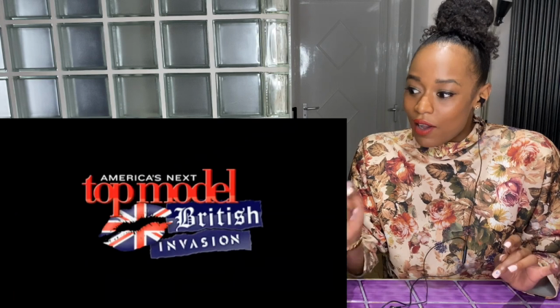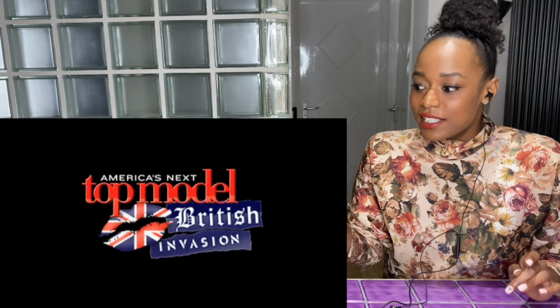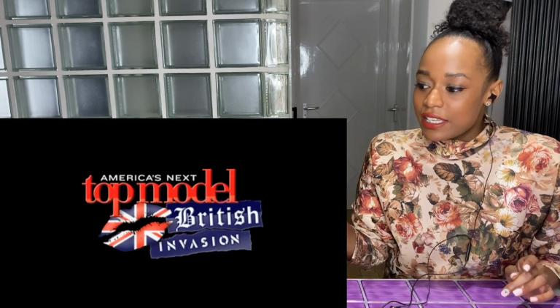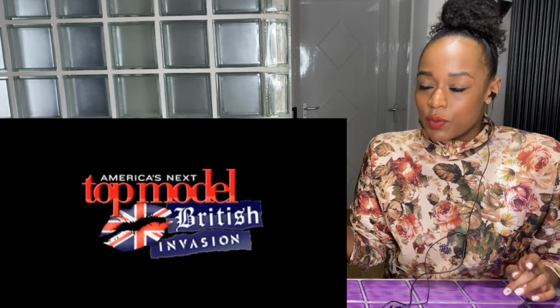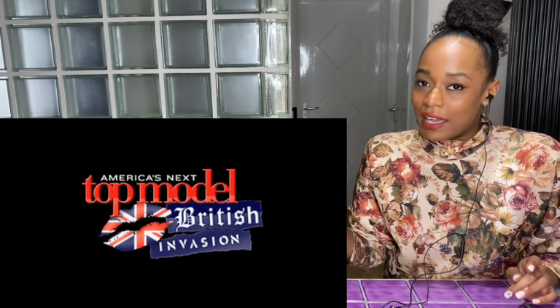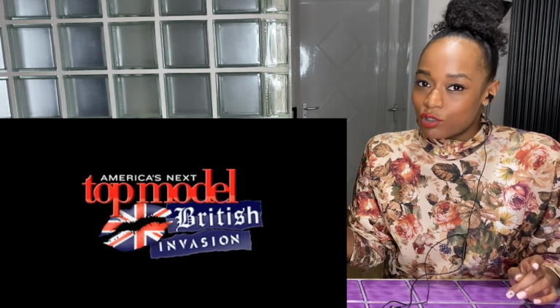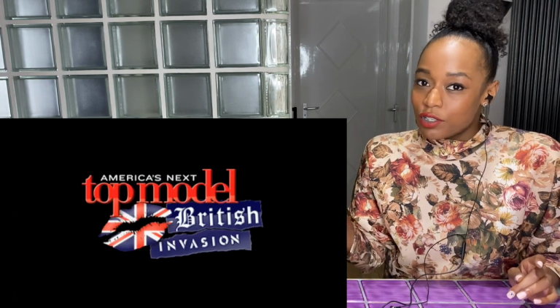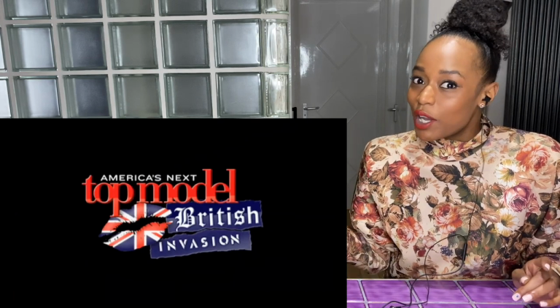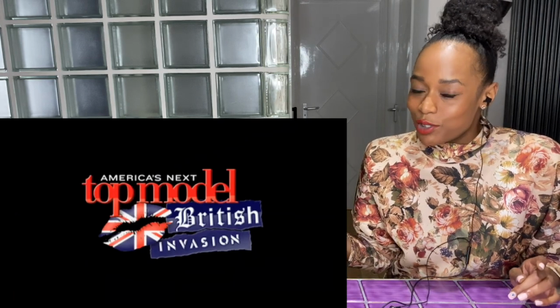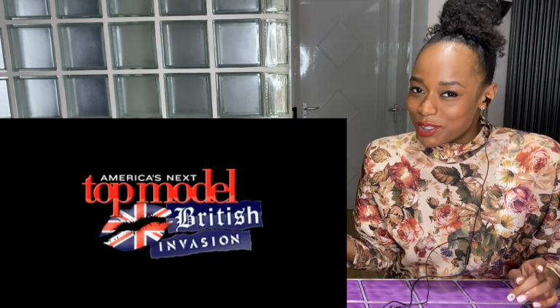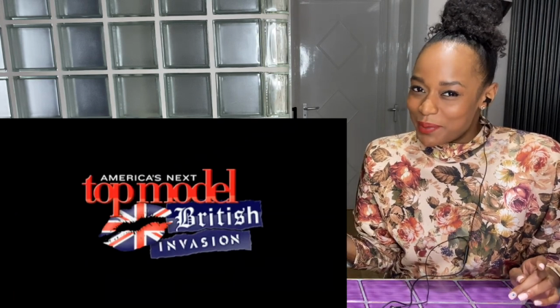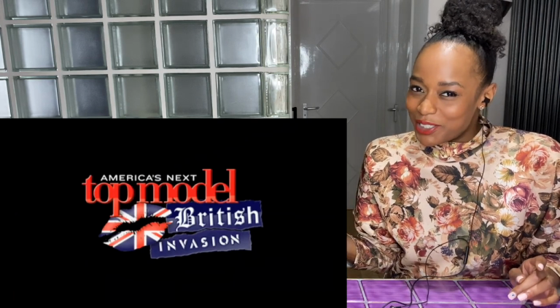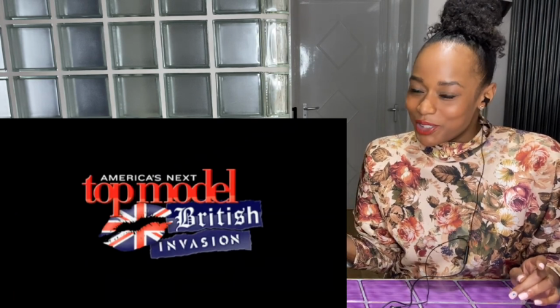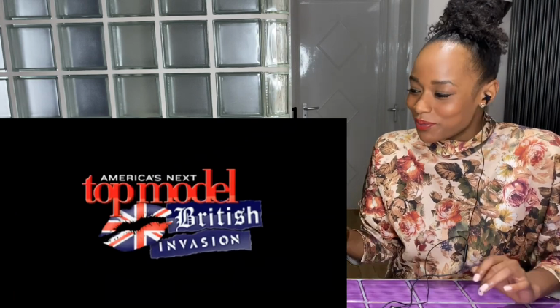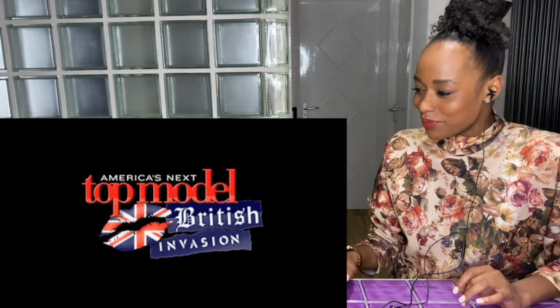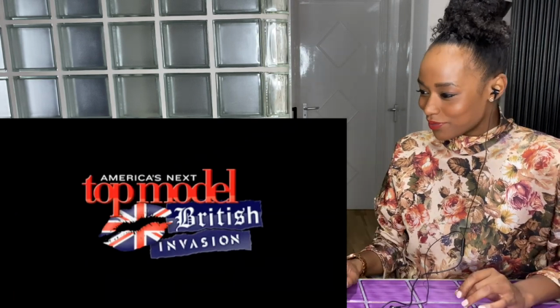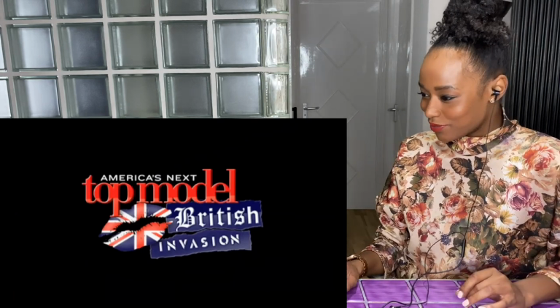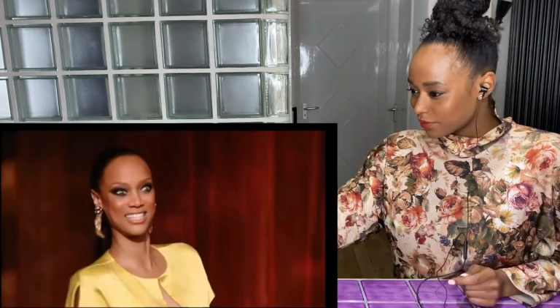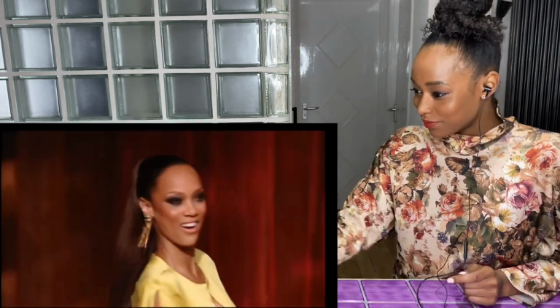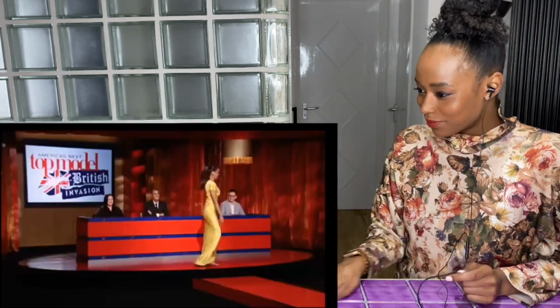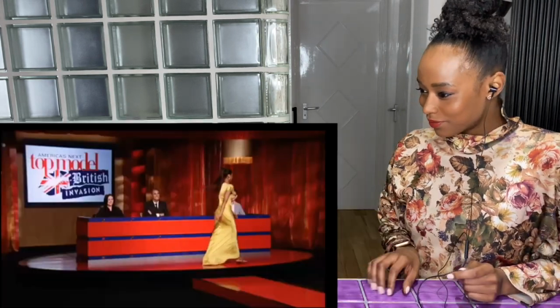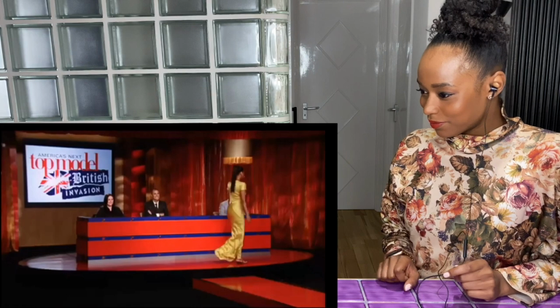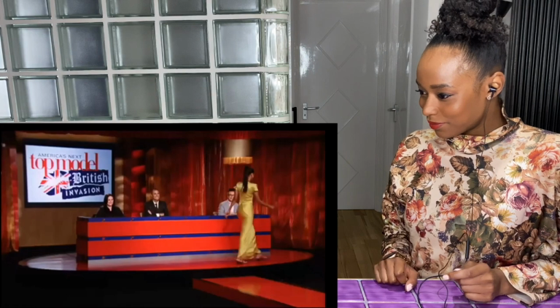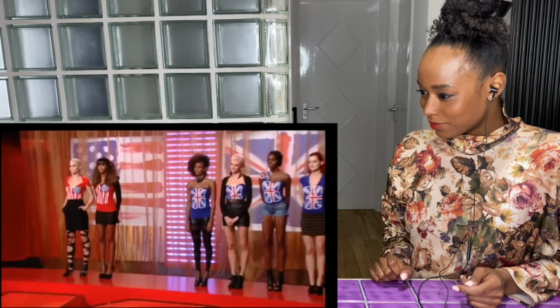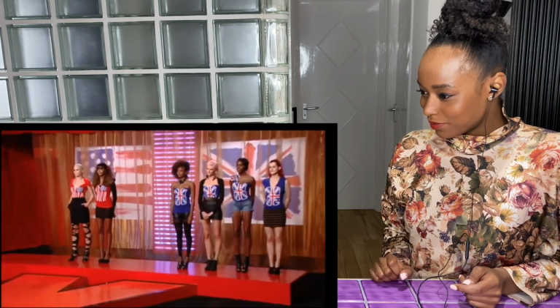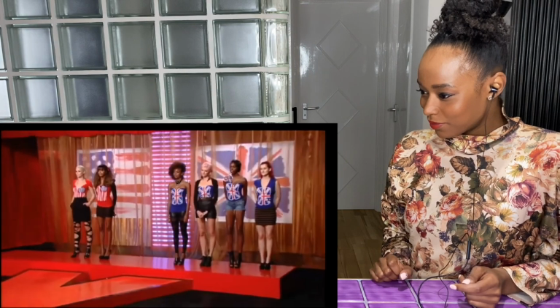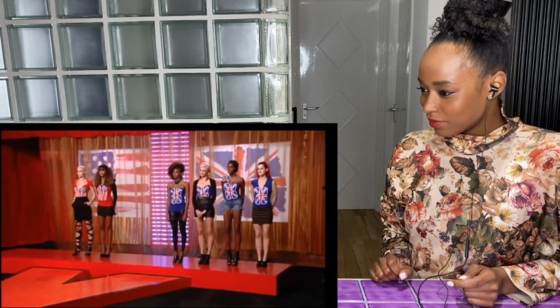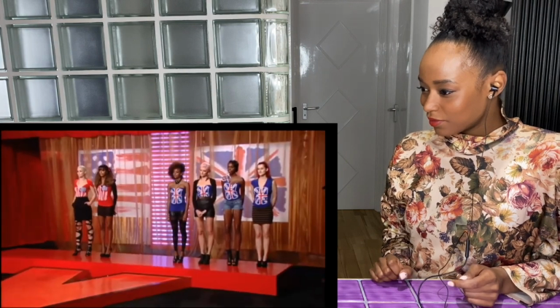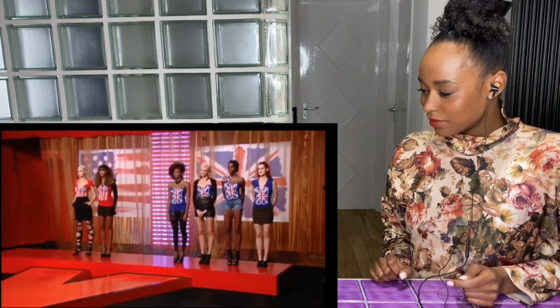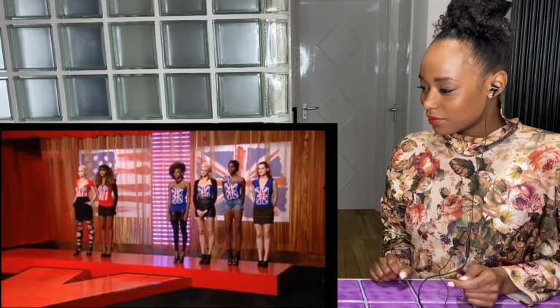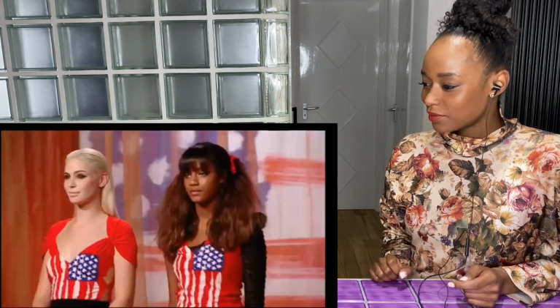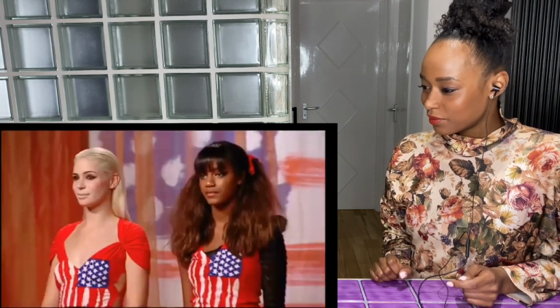I kind of teased you with that intro because we're going straight into elimination. We're going to start with the US girls.